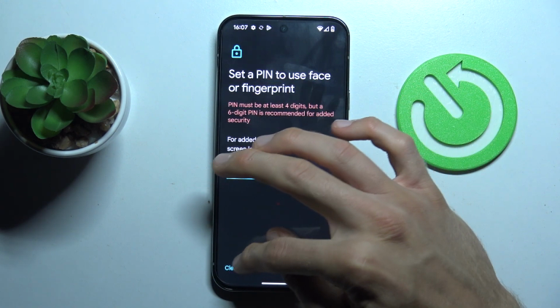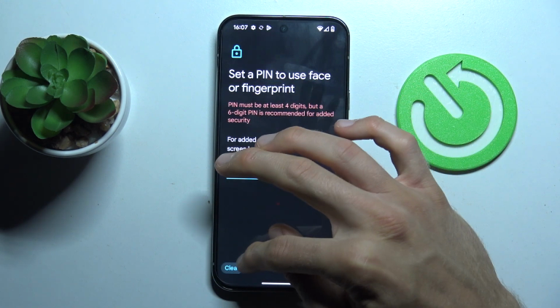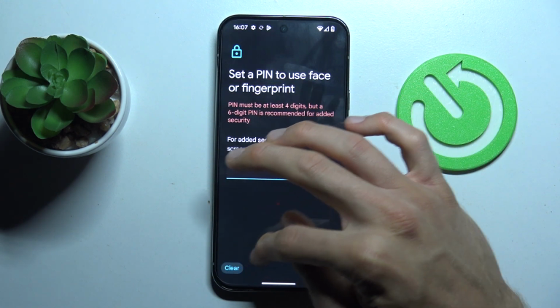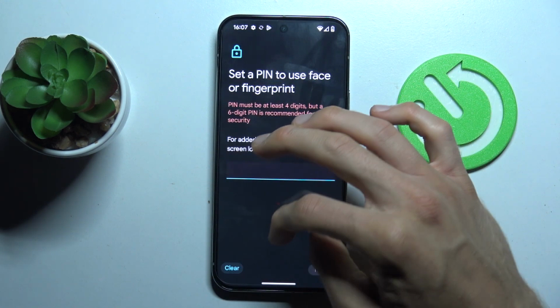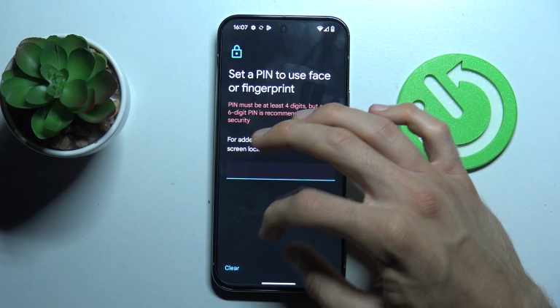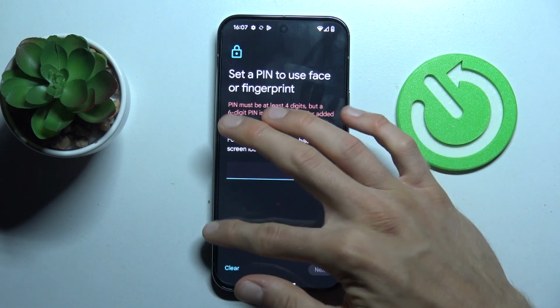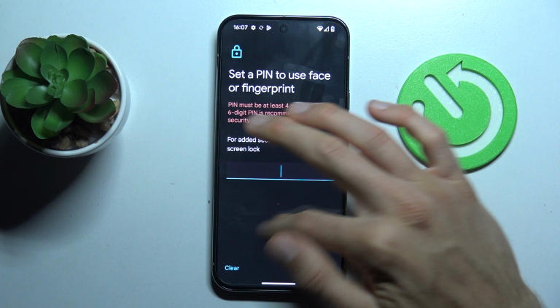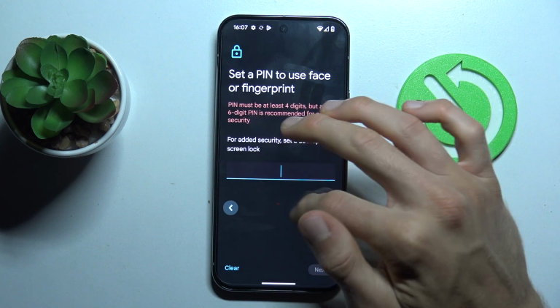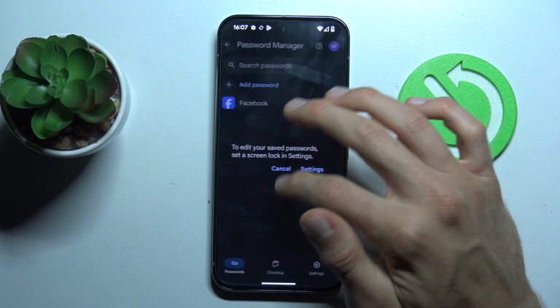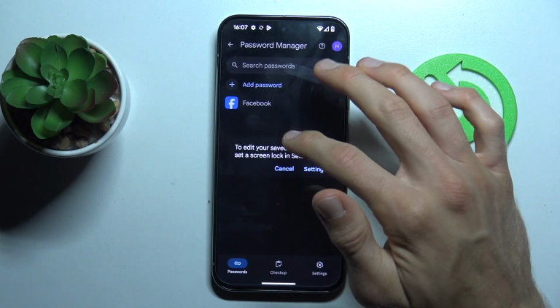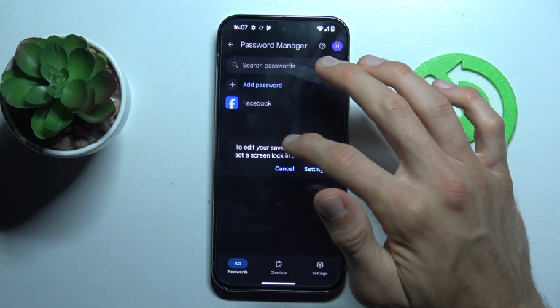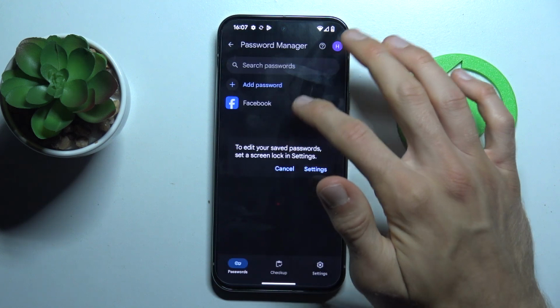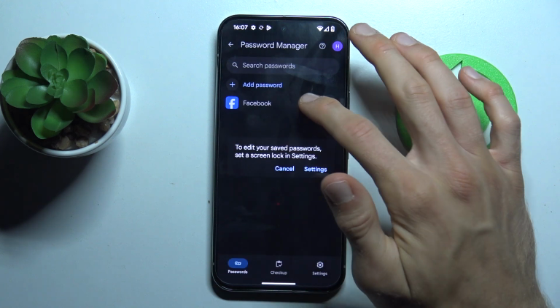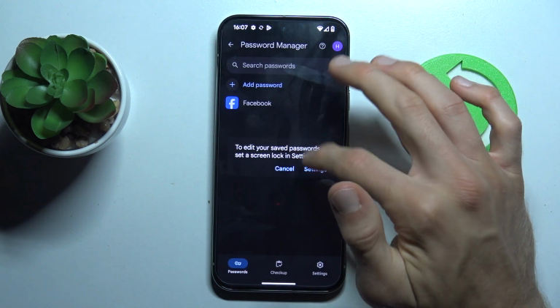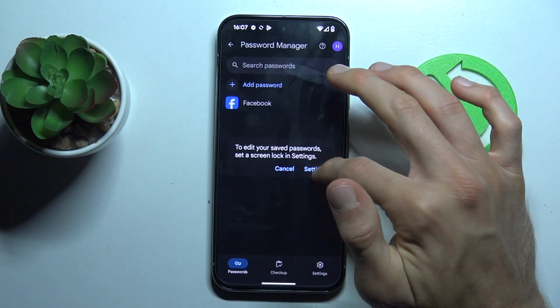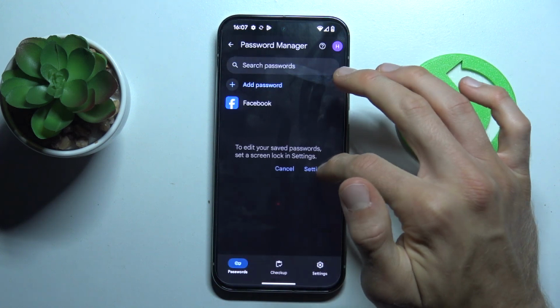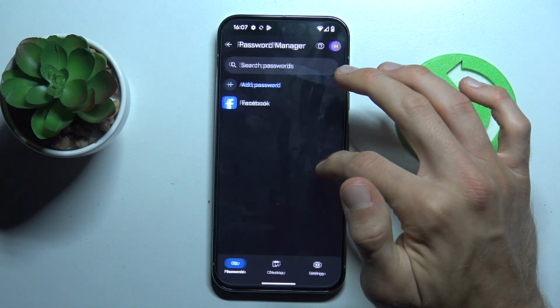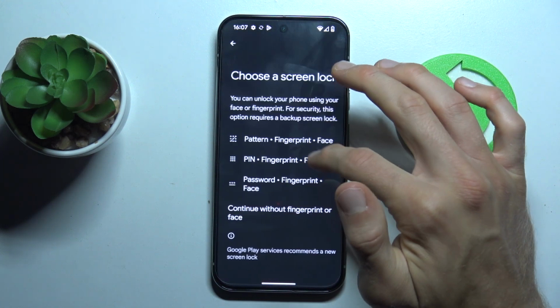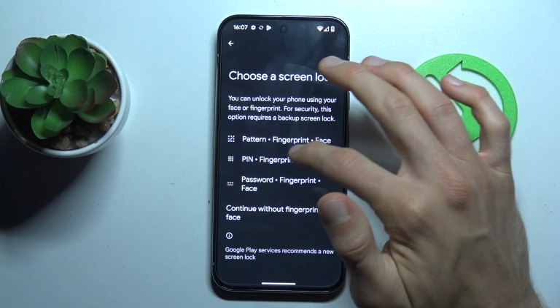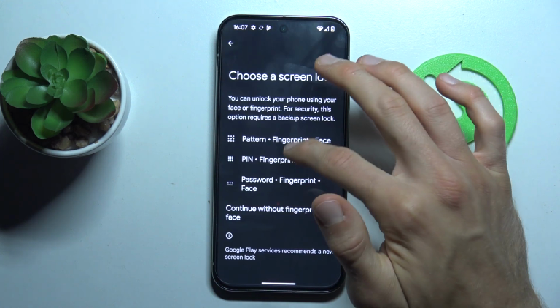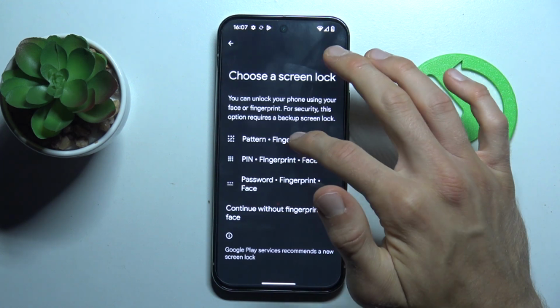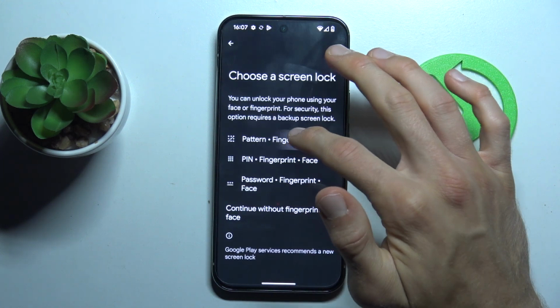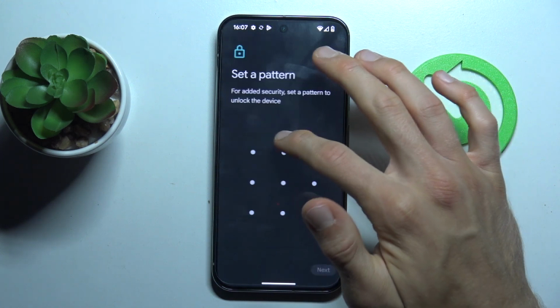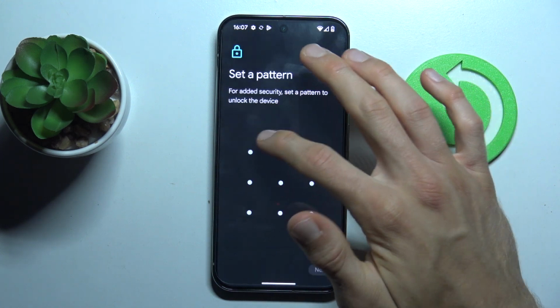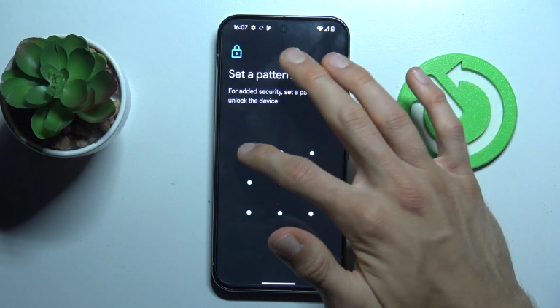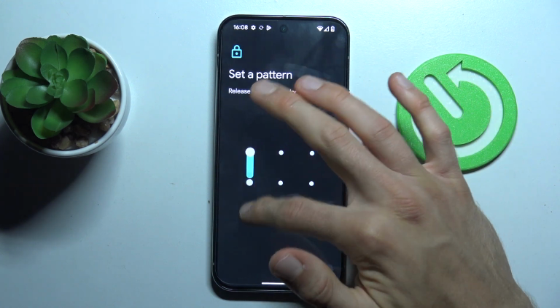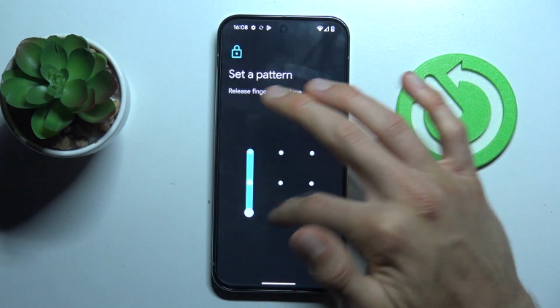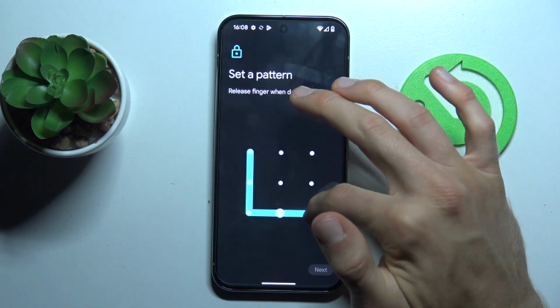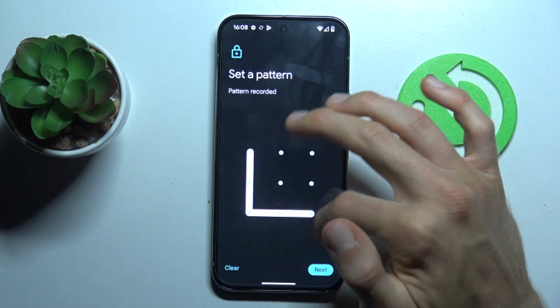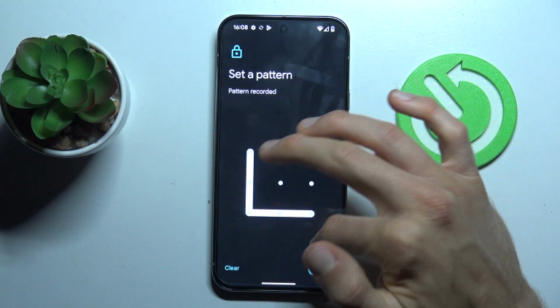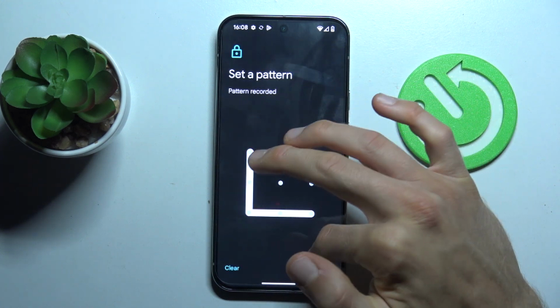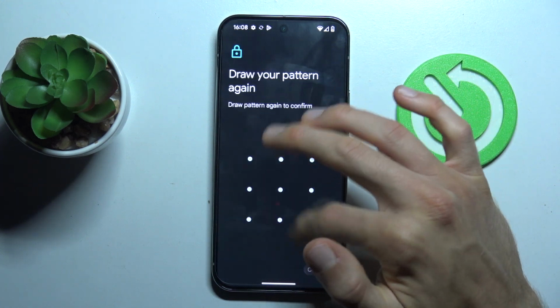but to manage it we need to have a lock screen. We must set it right now to manage it. Maybe we set a fast pattern.